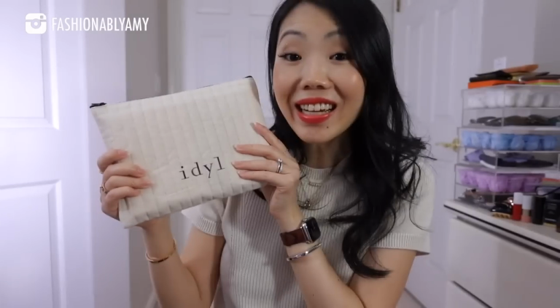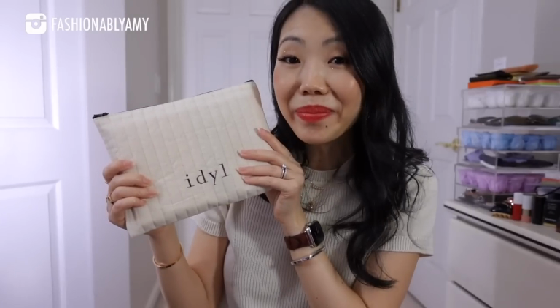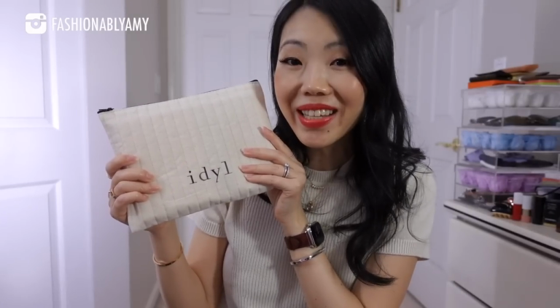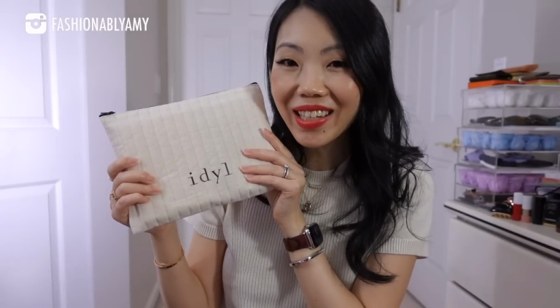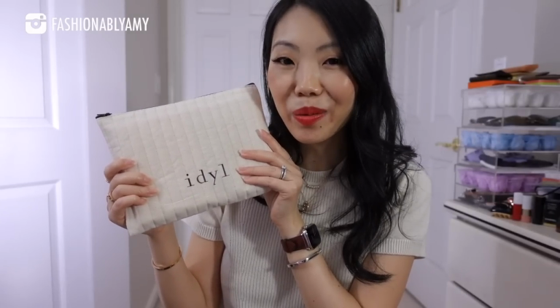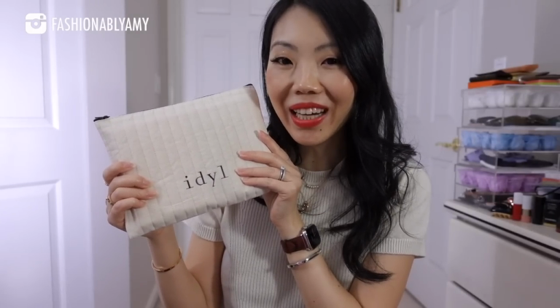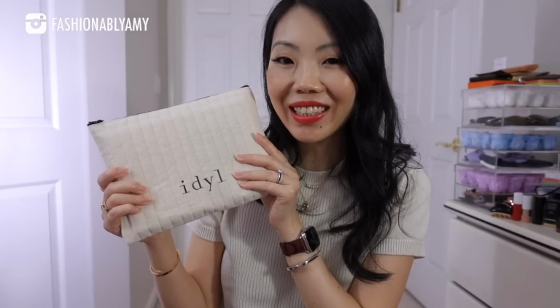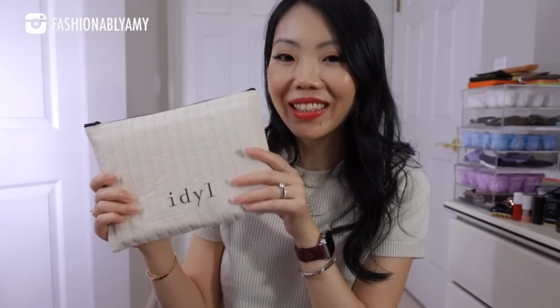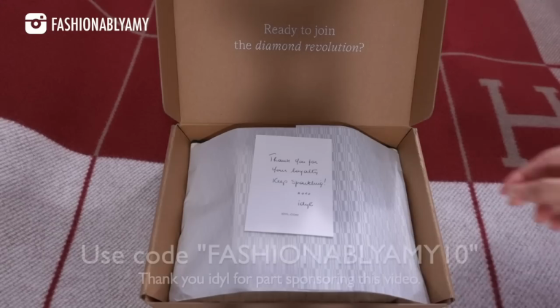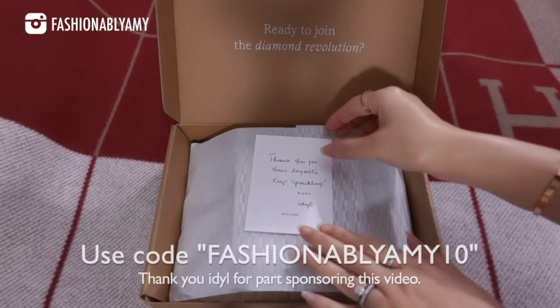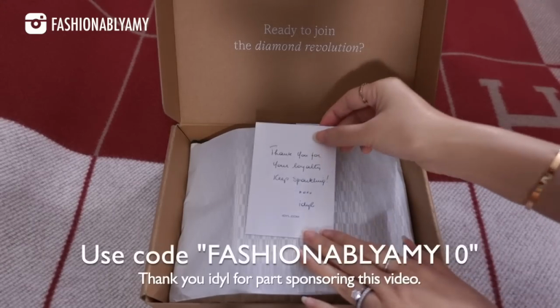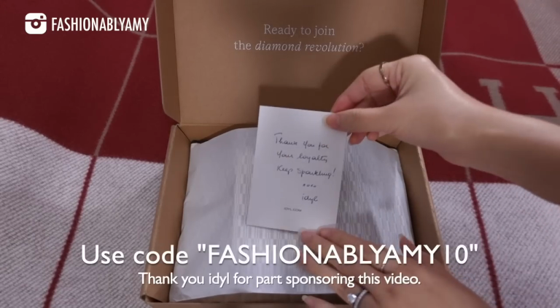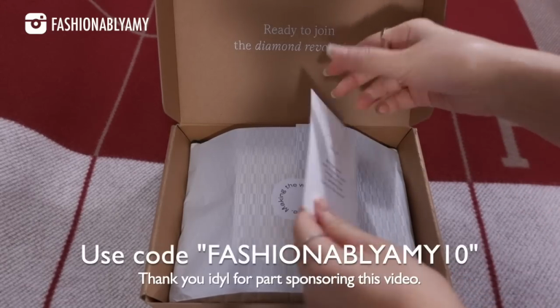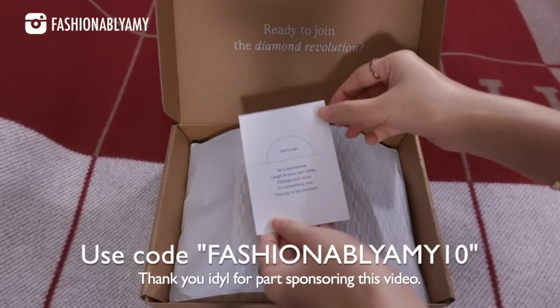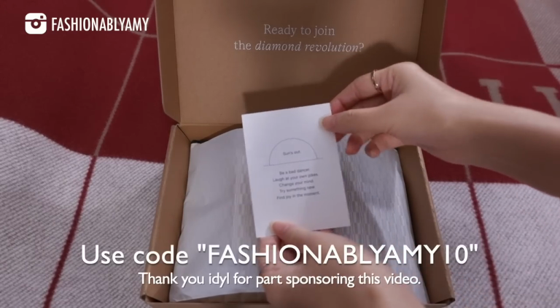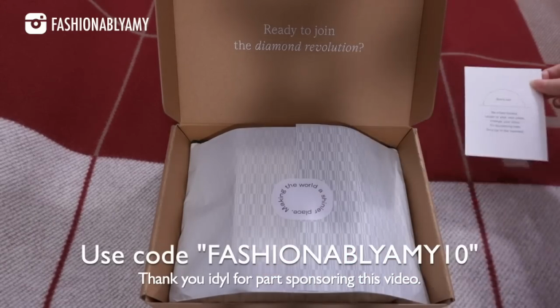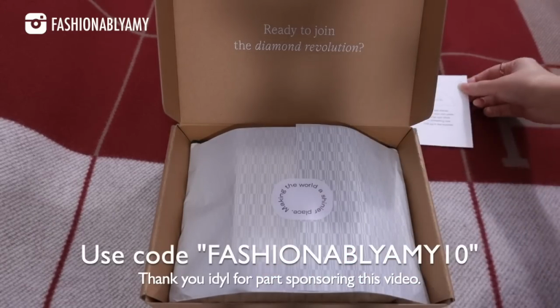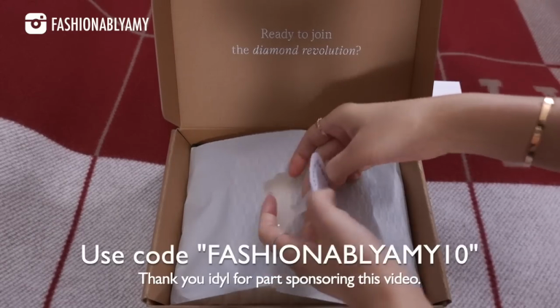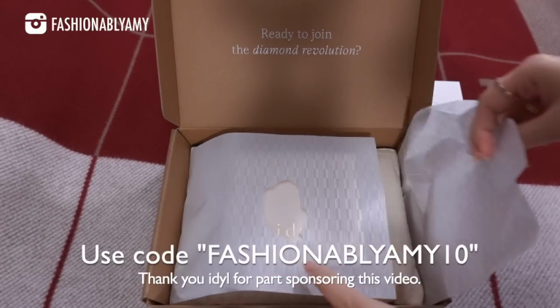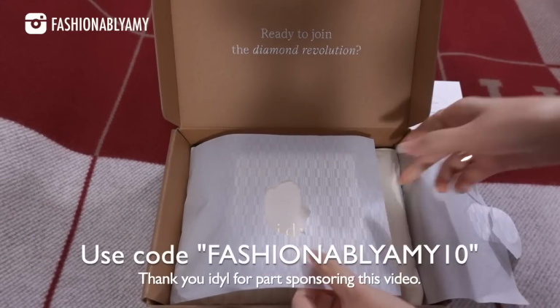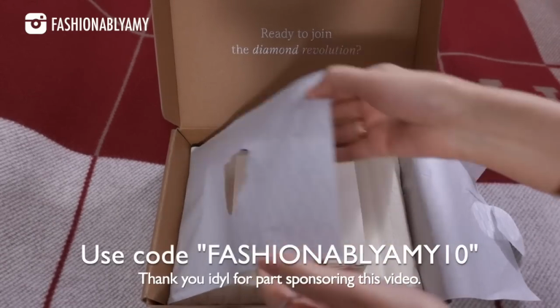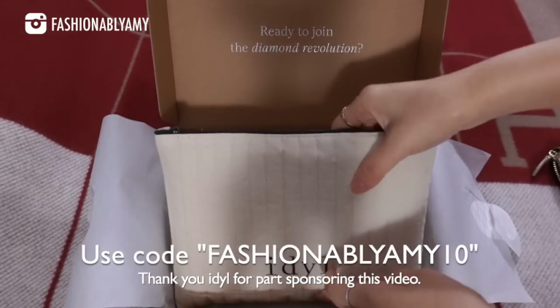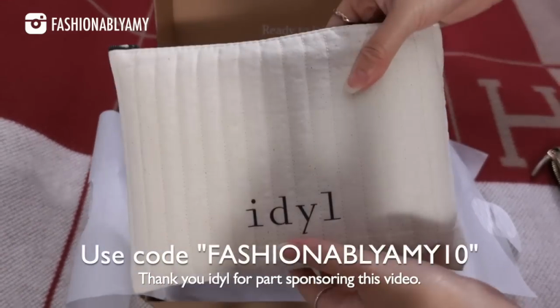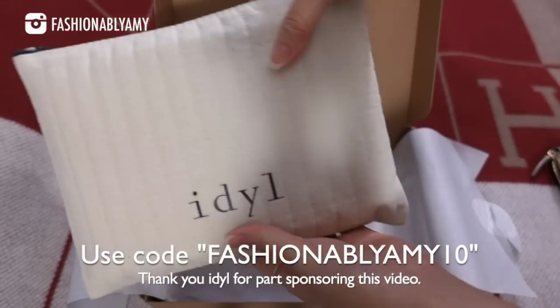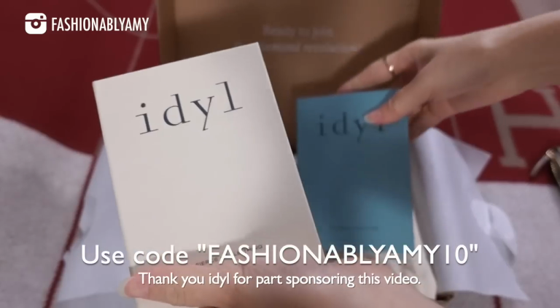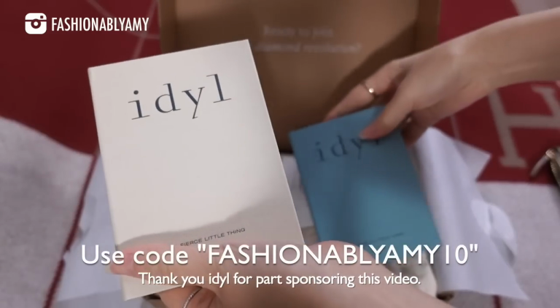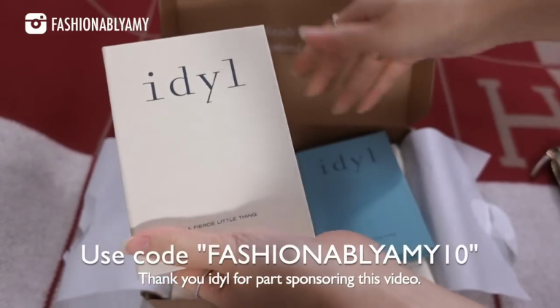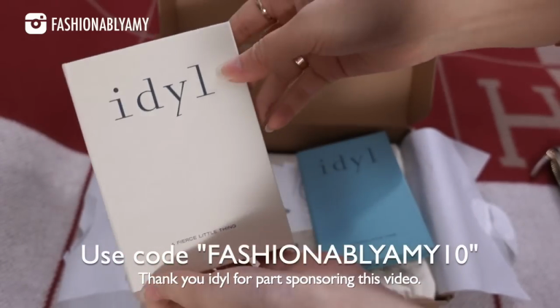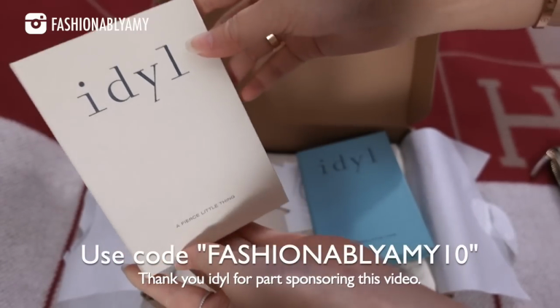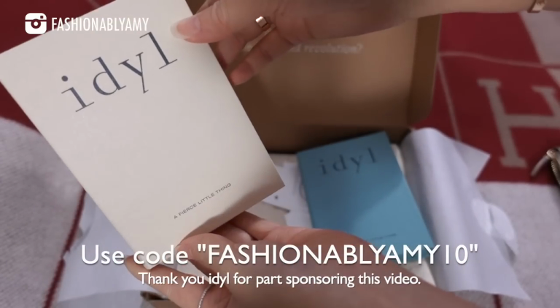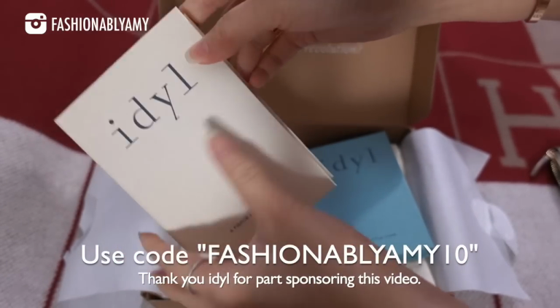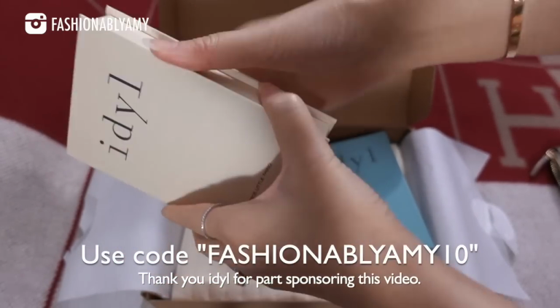Look how good it is with my bracelet too — I love it.